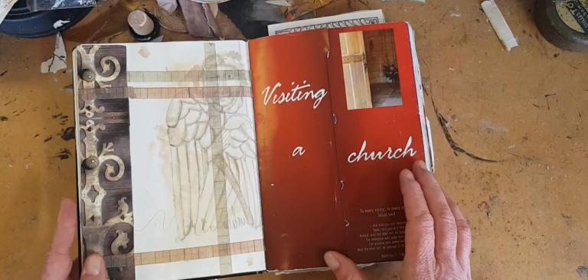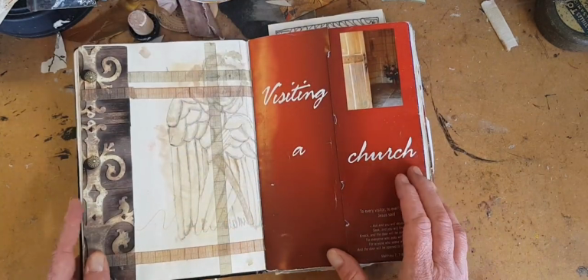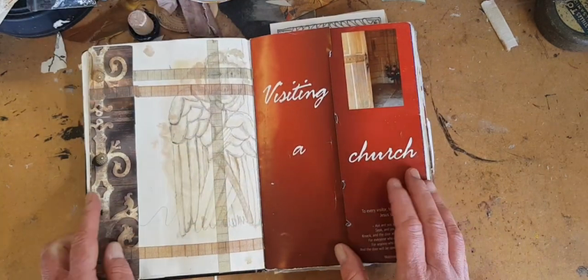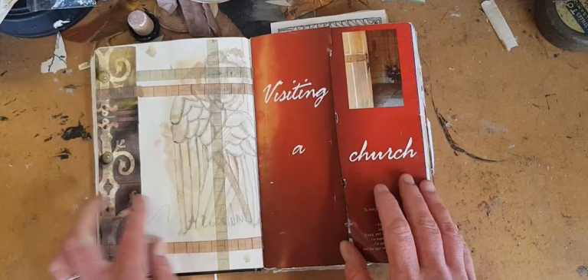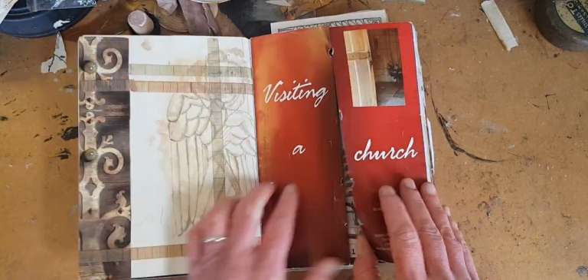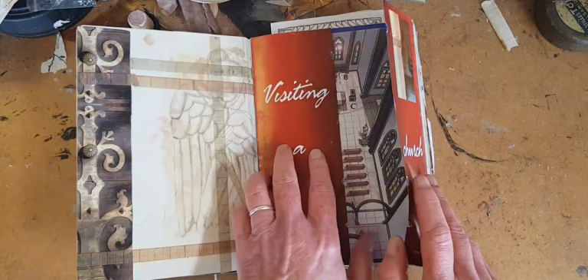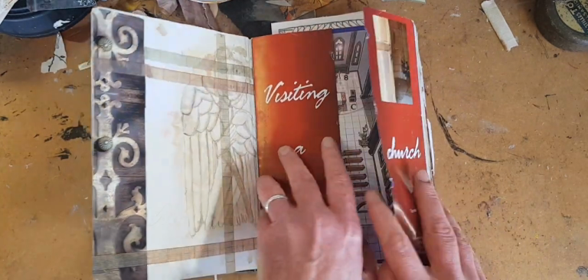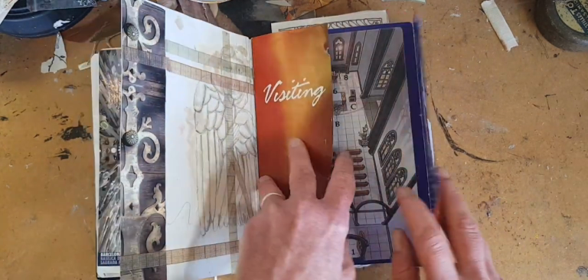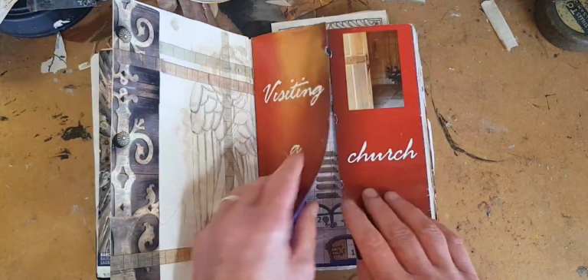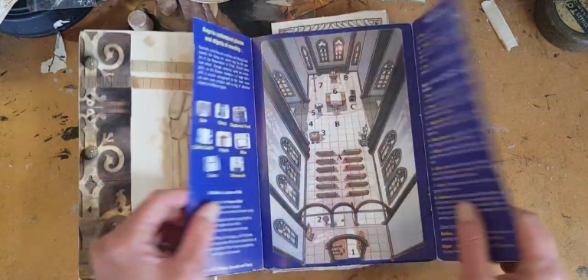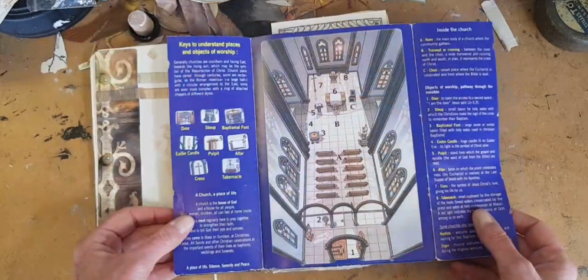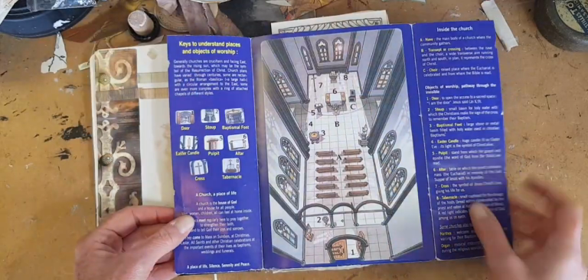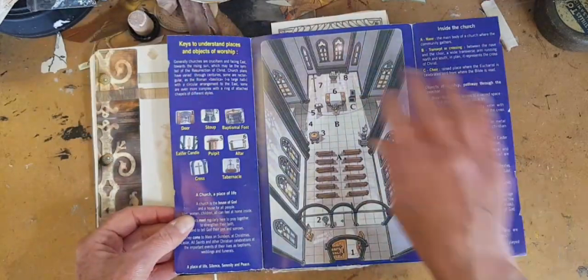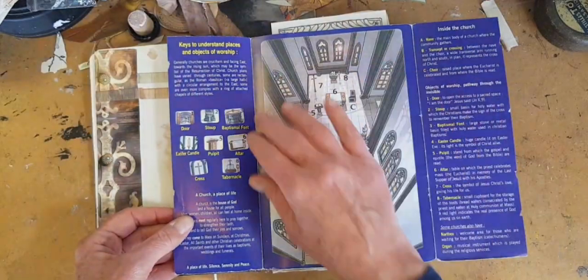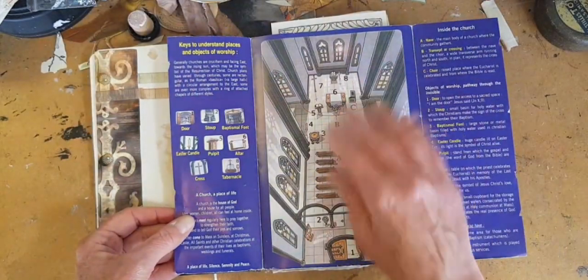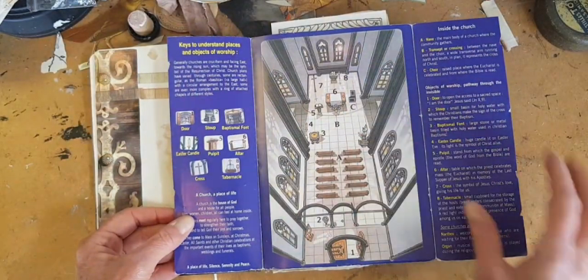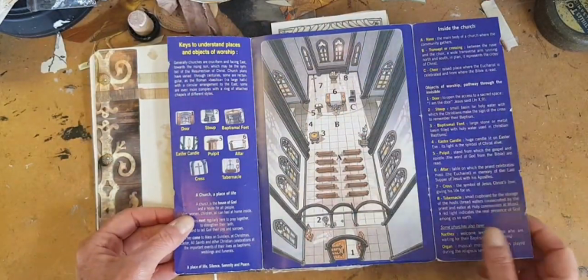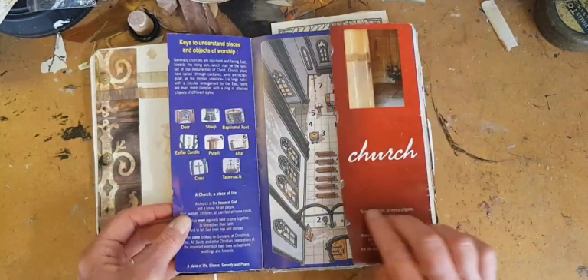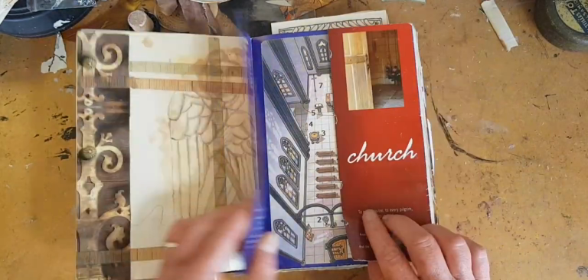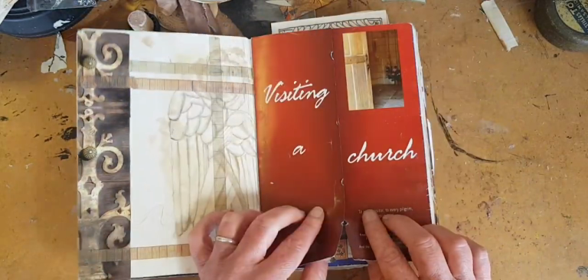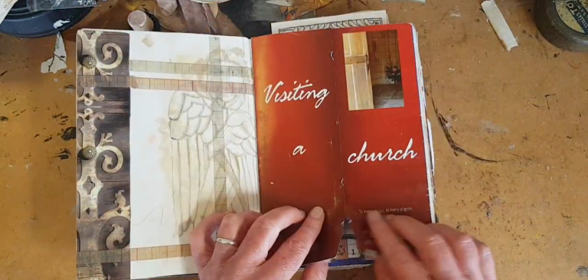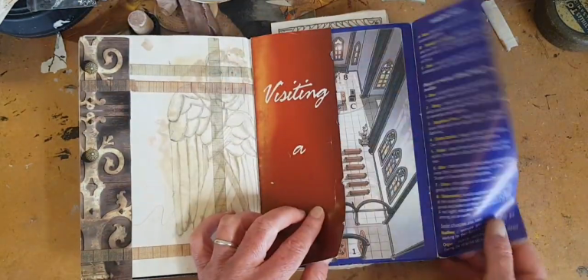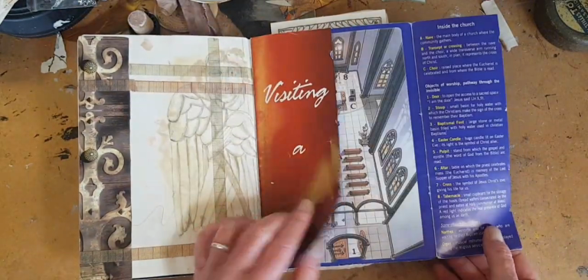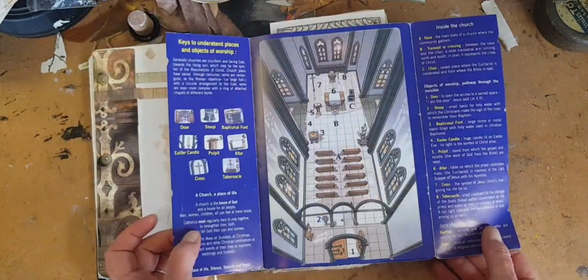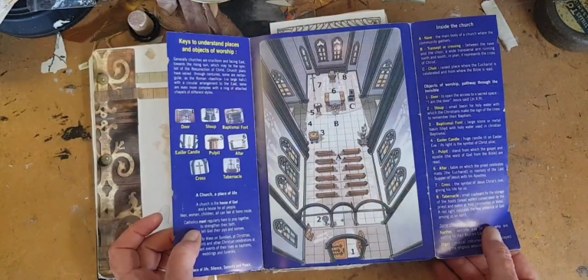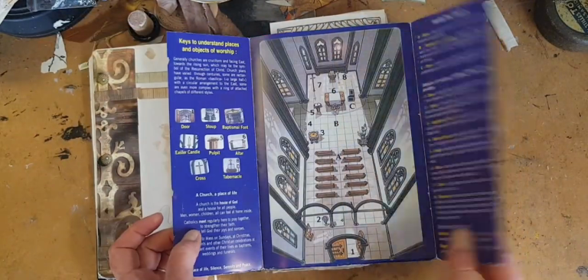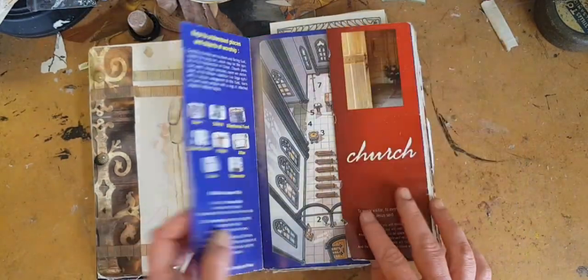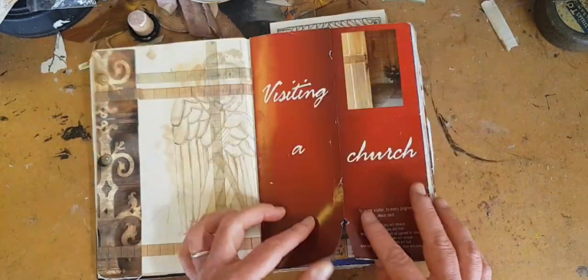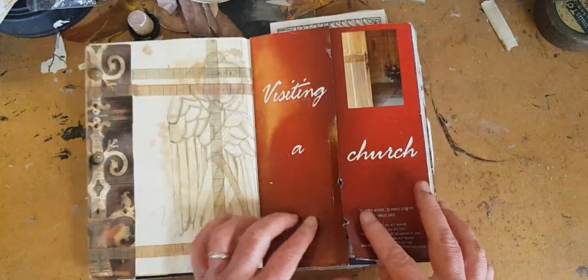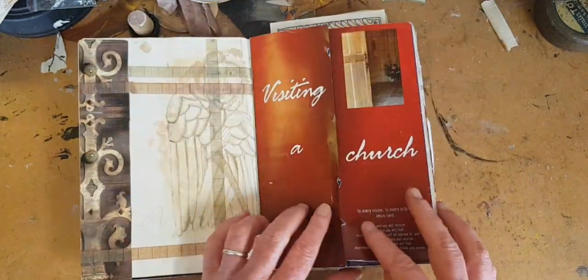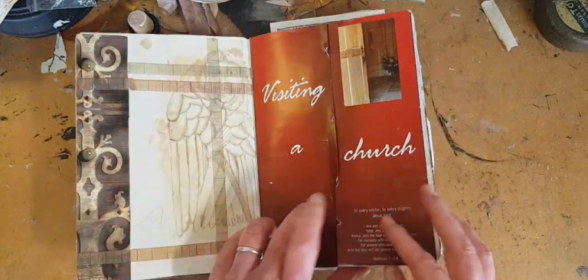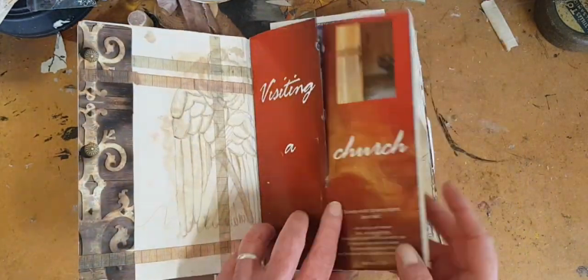Here is another brochure that I have glued down at the back, and then I can still open and enjoy what was in there.